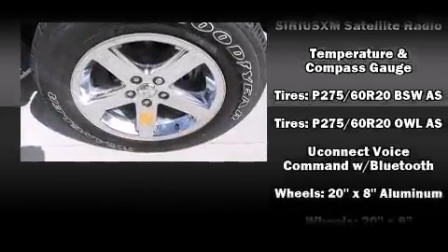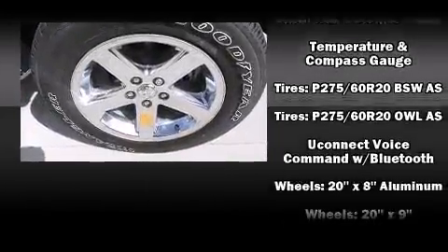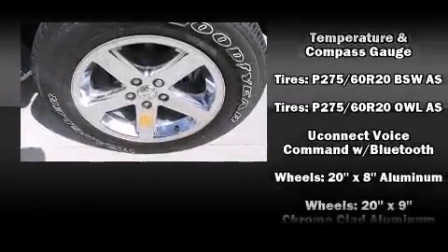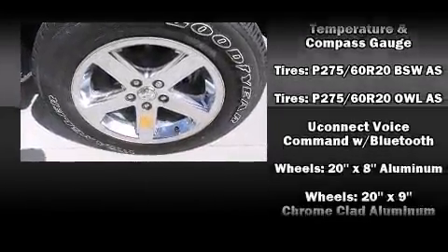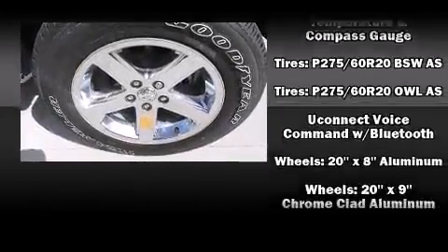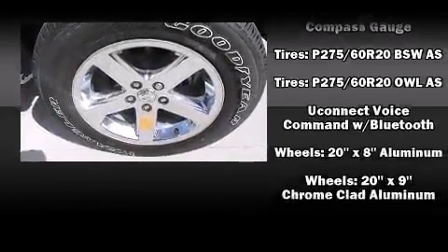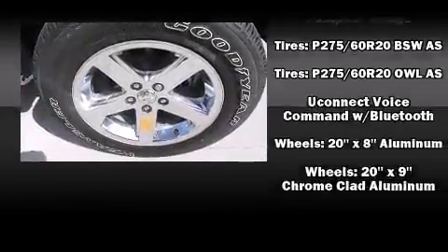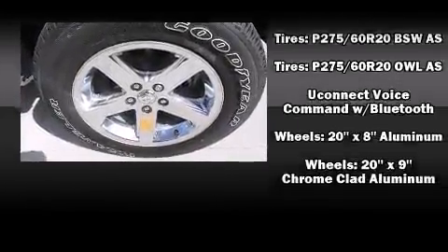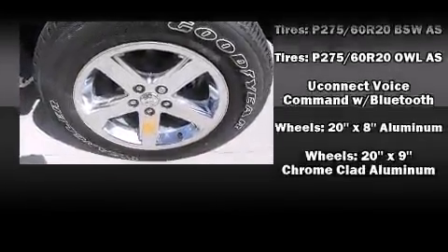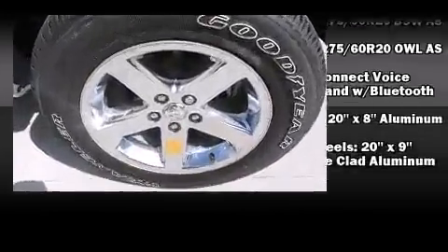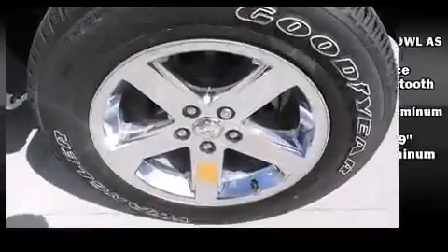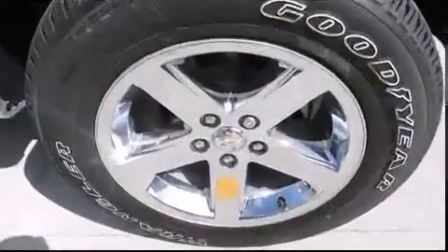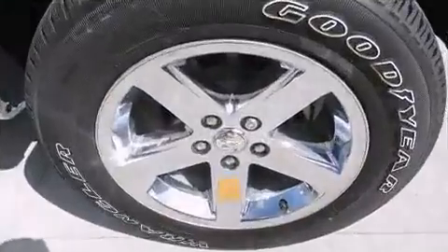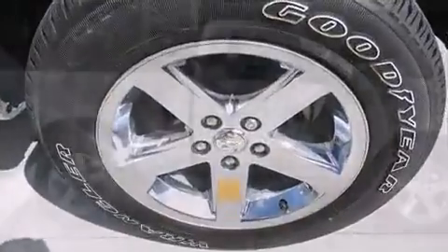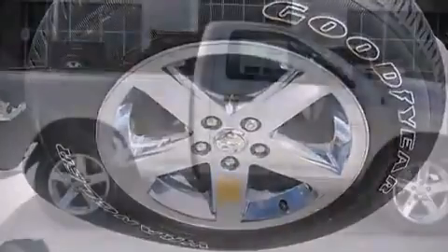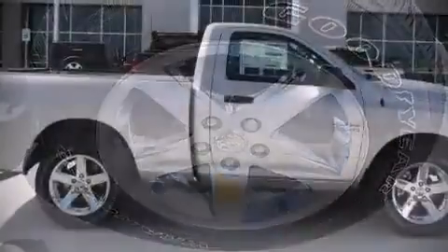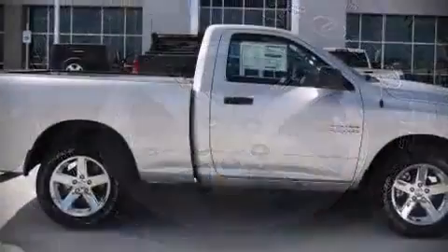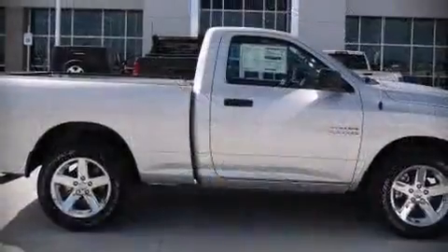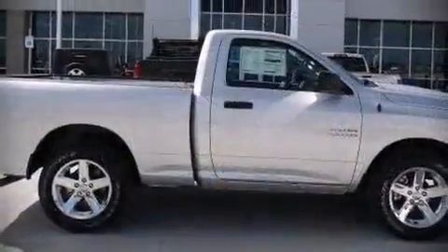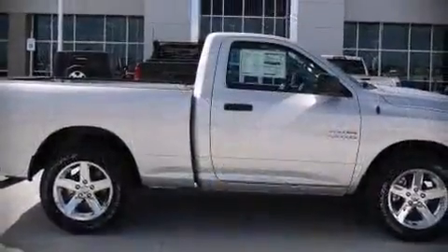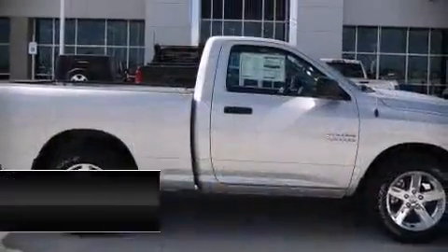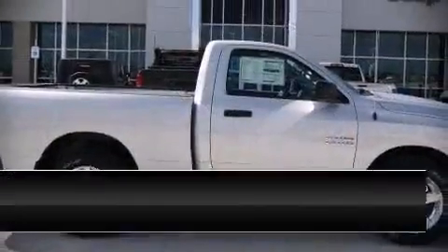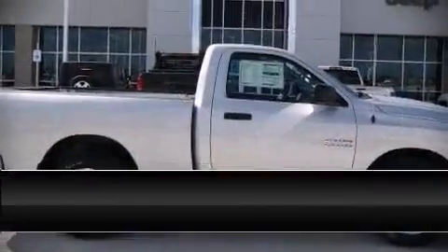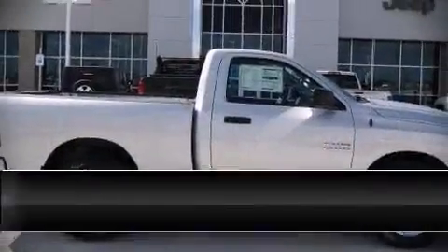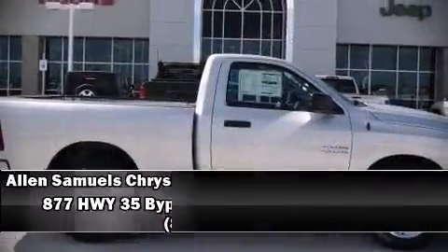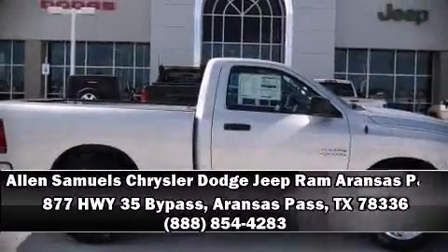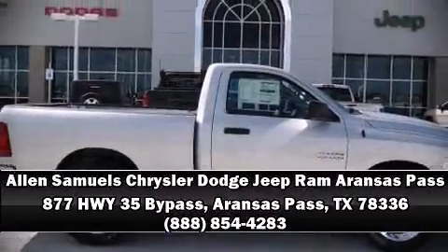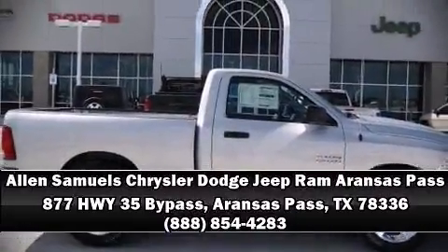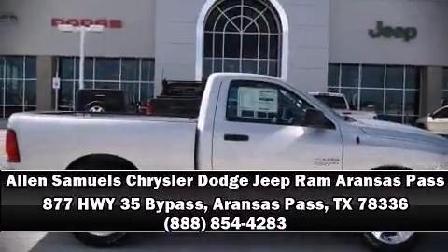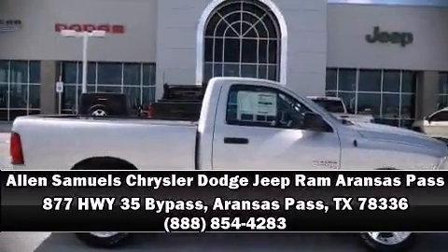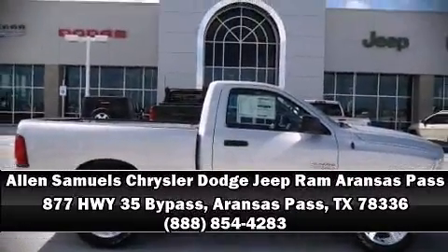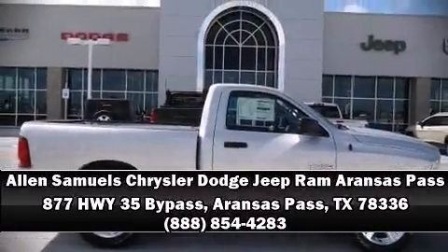Keeping you on your intended path. Stop by our dealership or give us a call for more information.